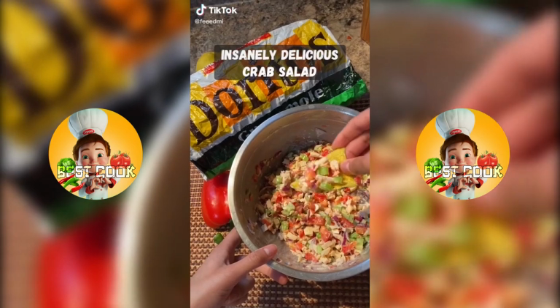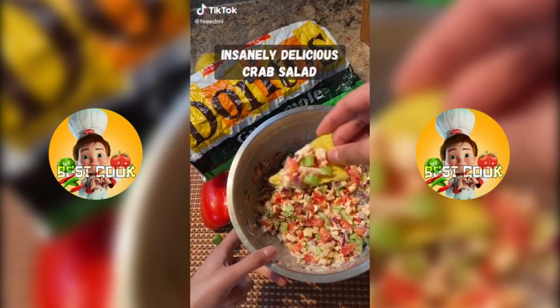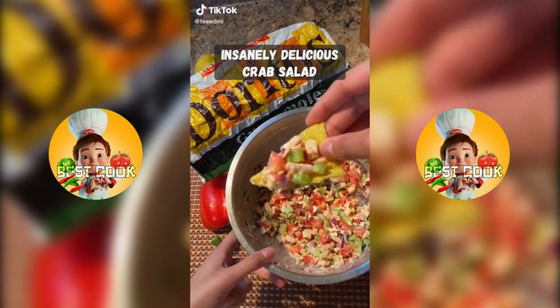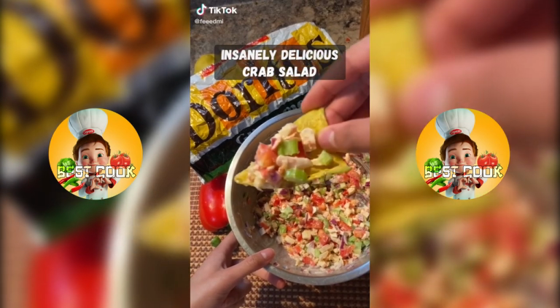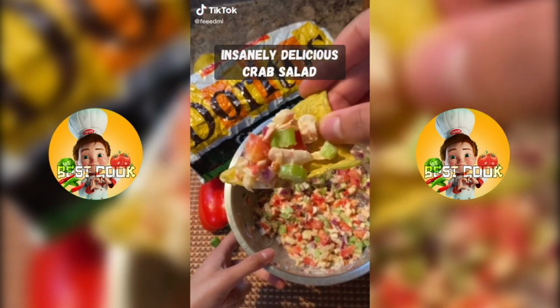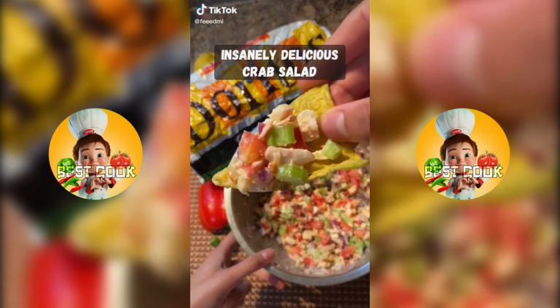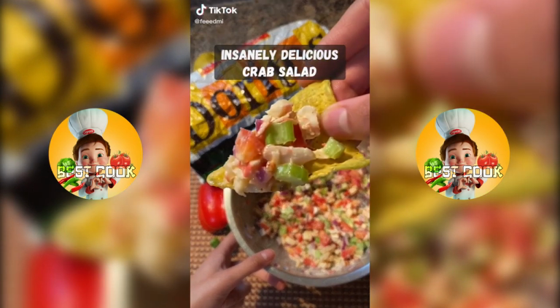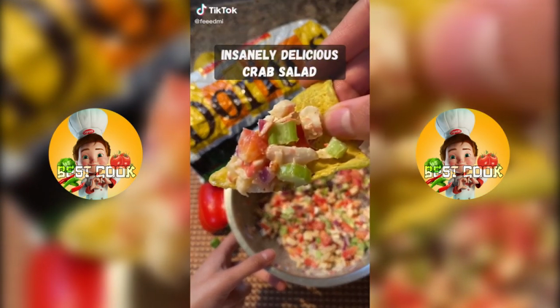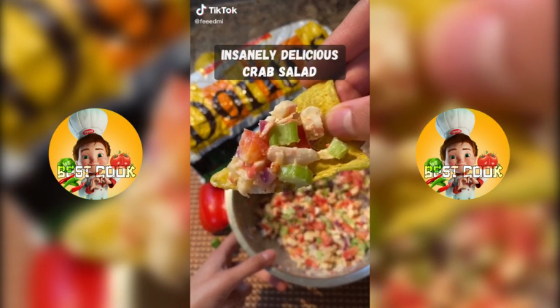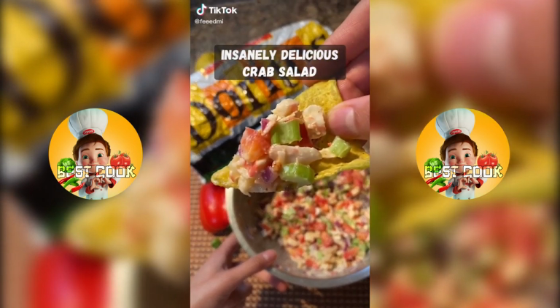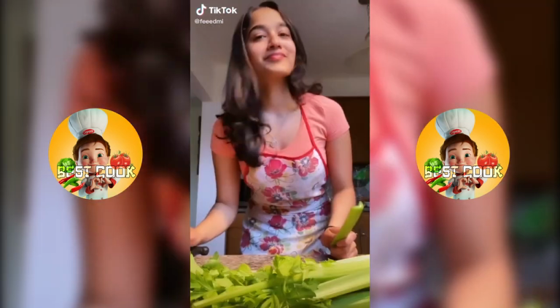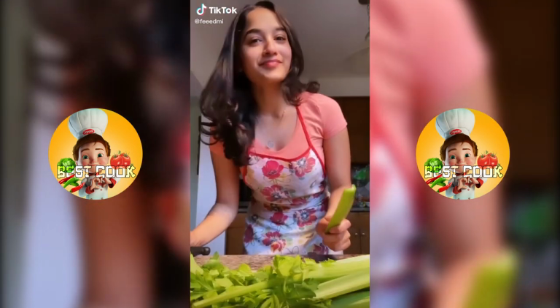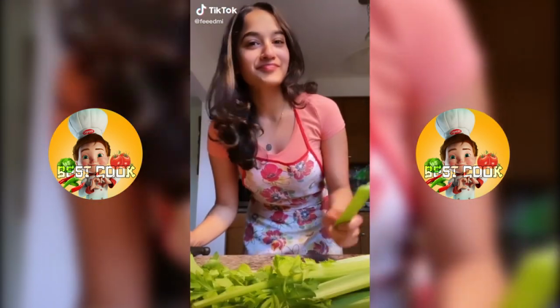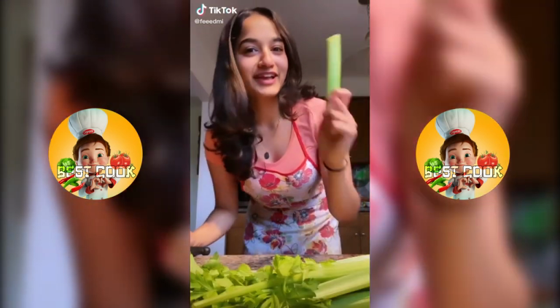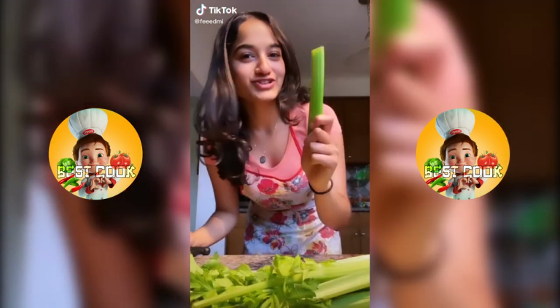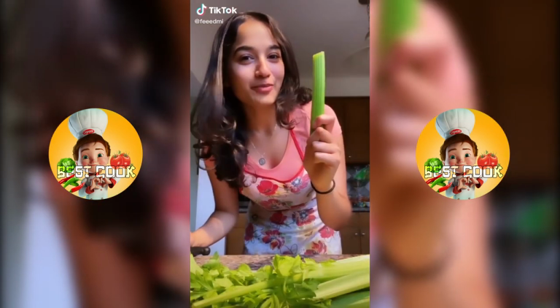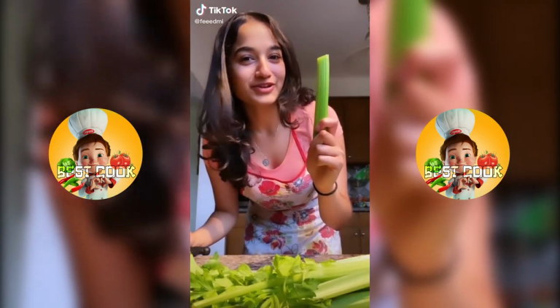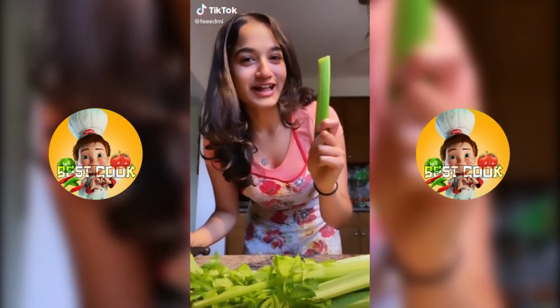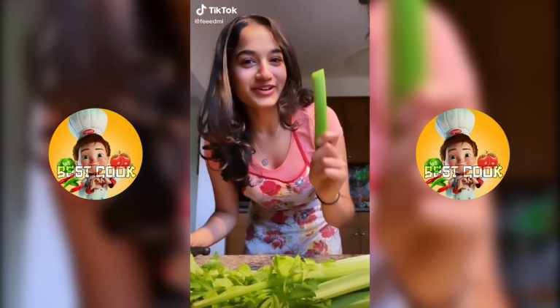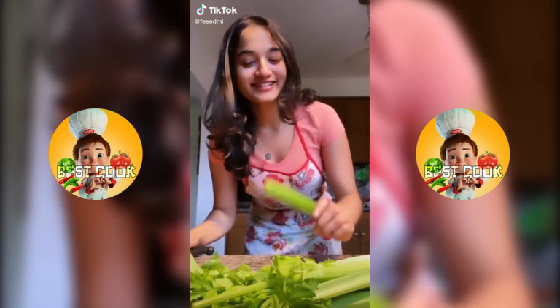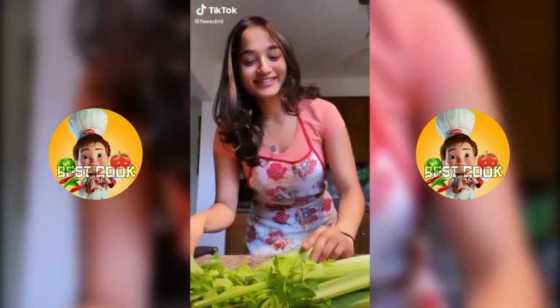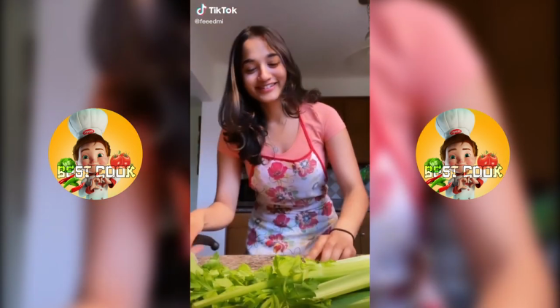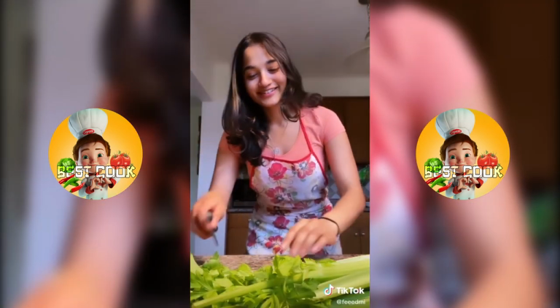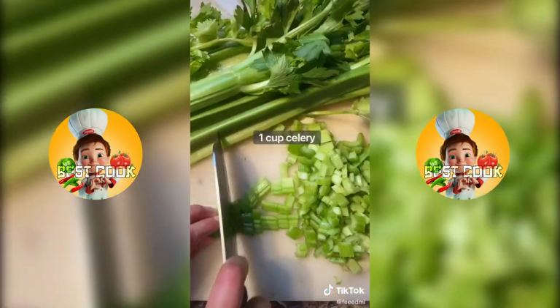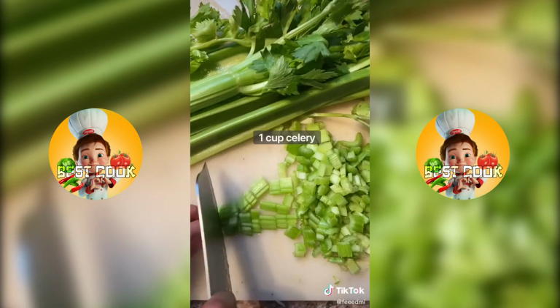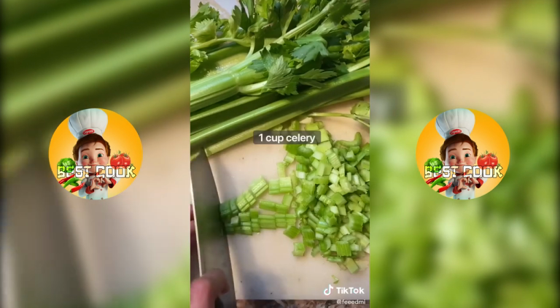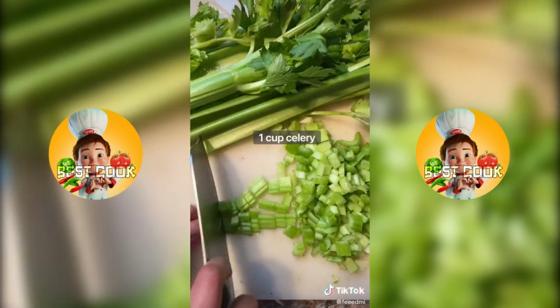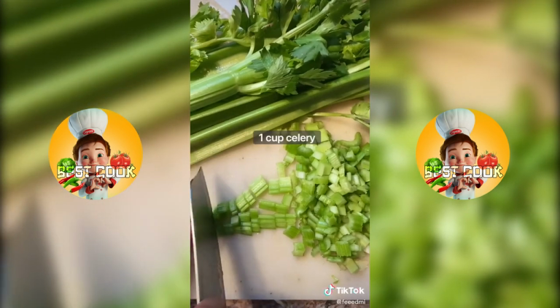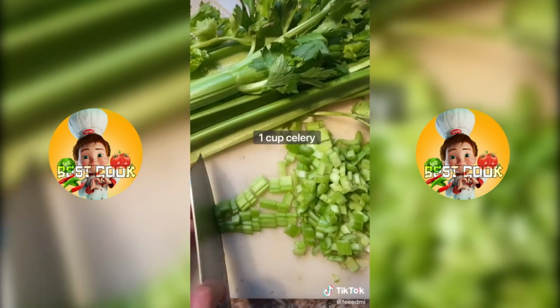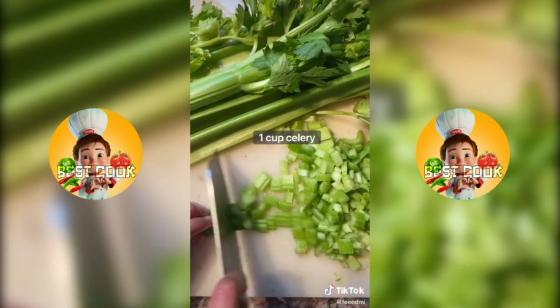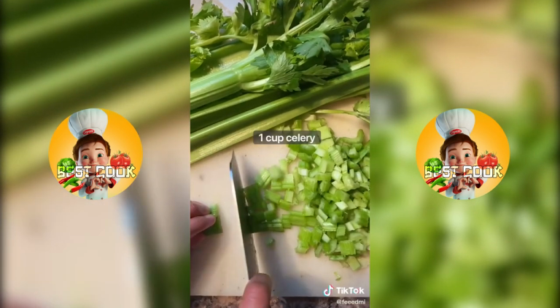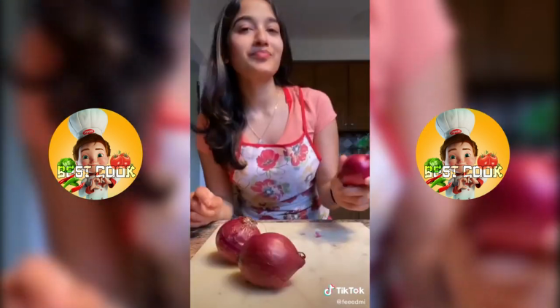Easy but insanely delicious crab salad. Chop up your celery really fine, about one cup of it.